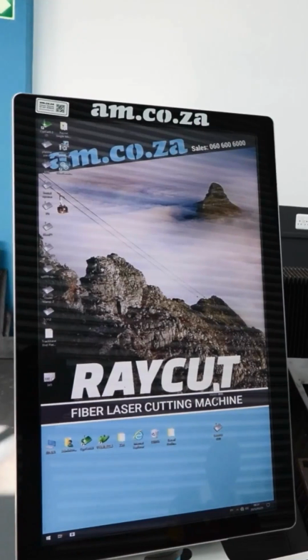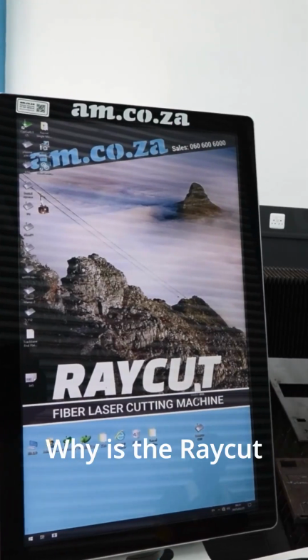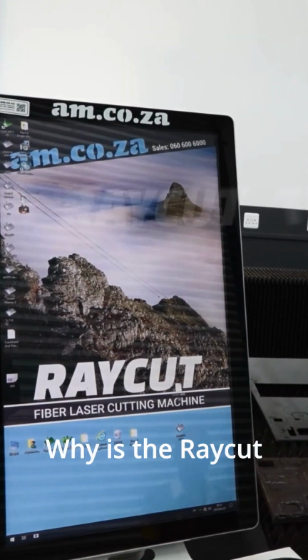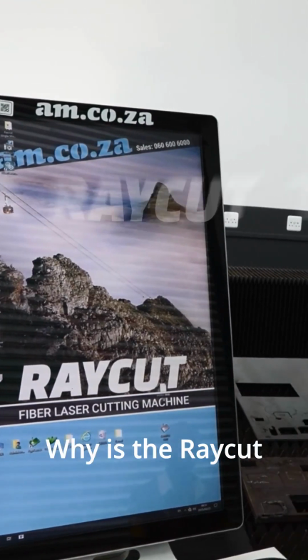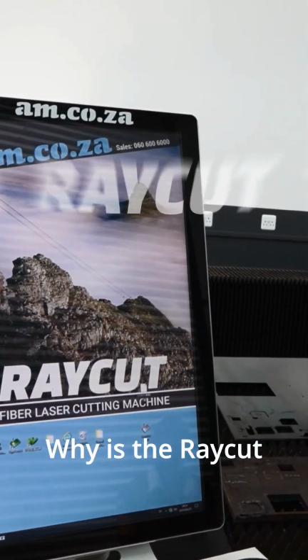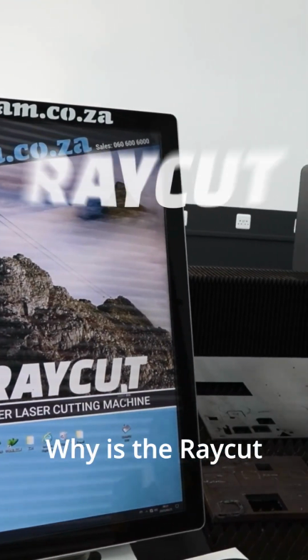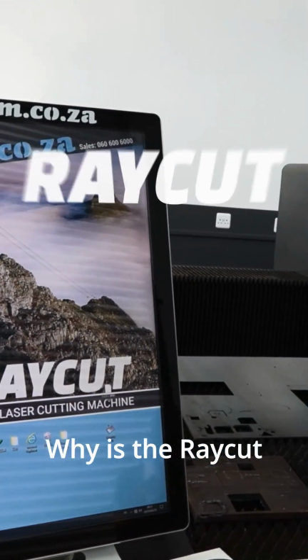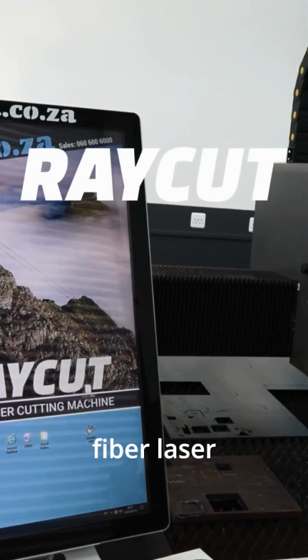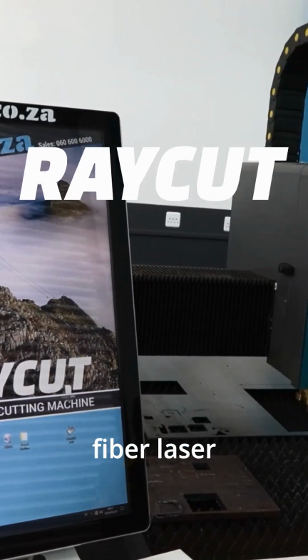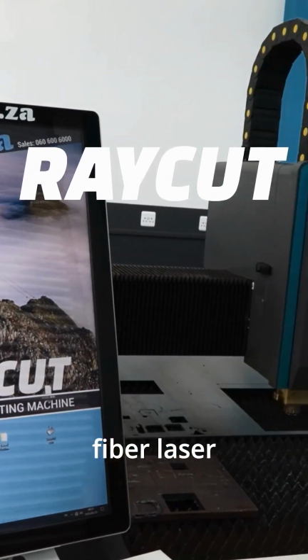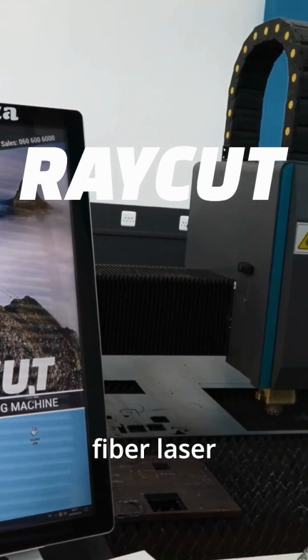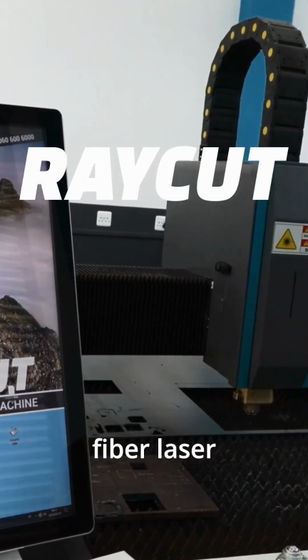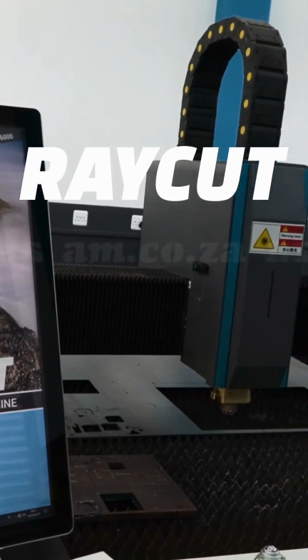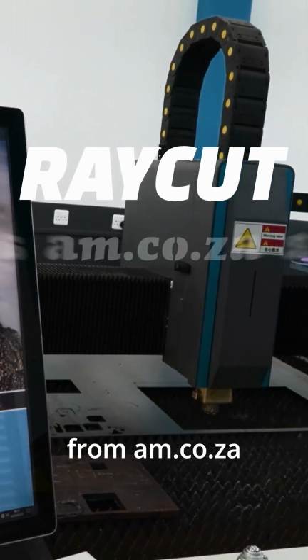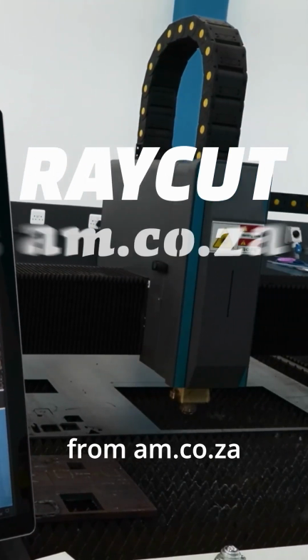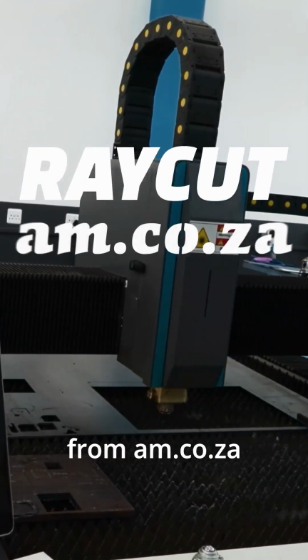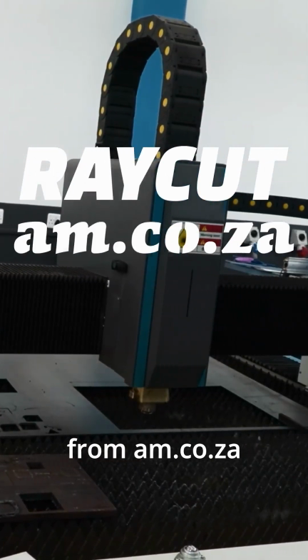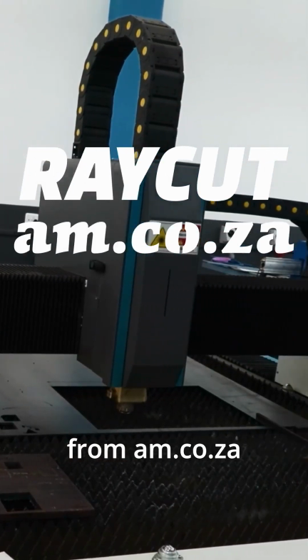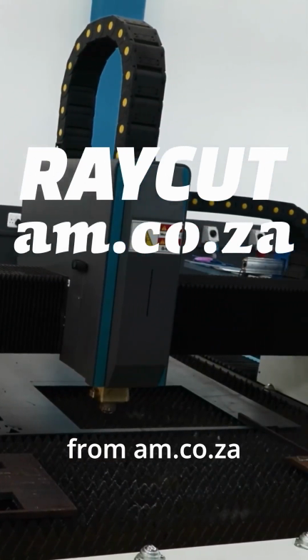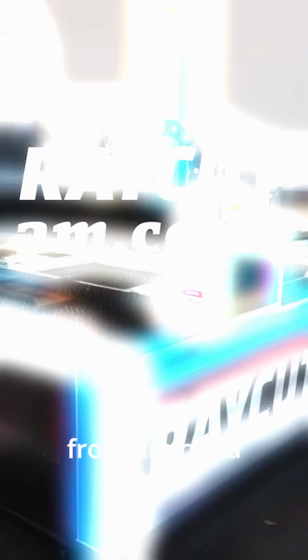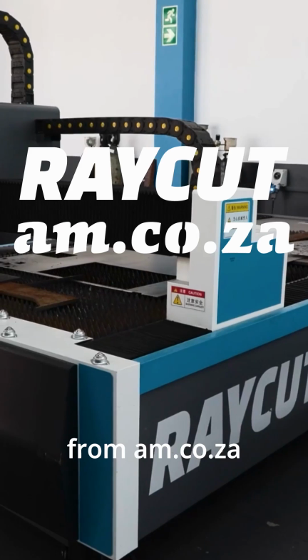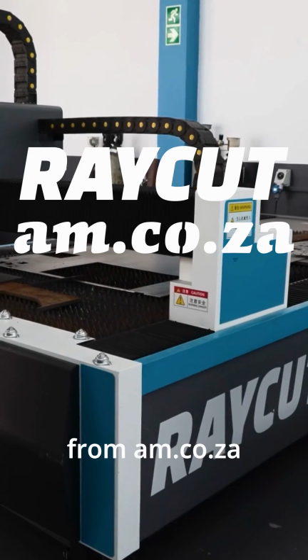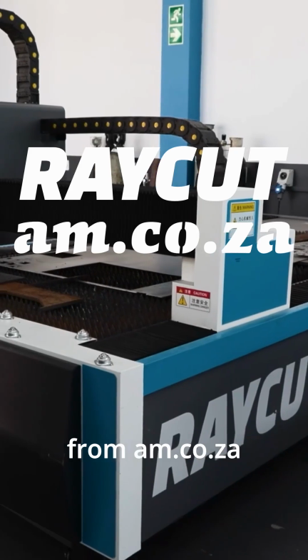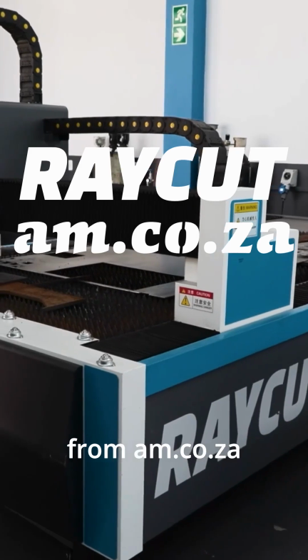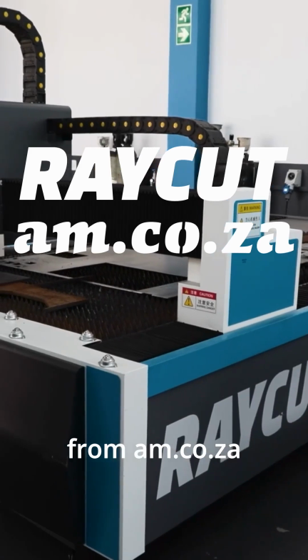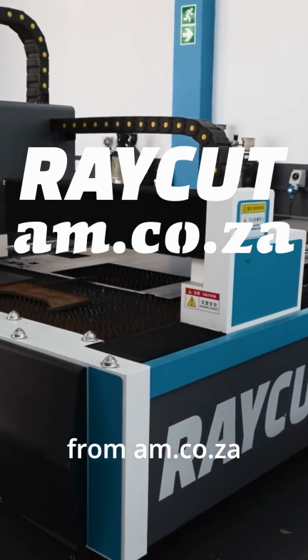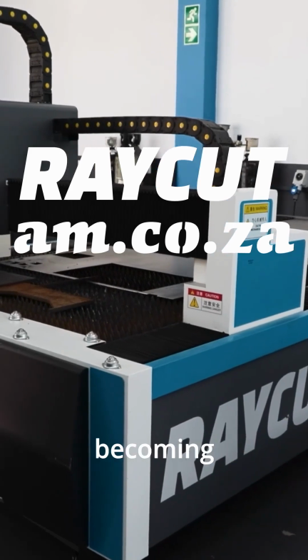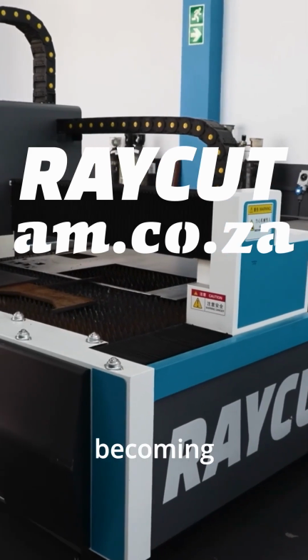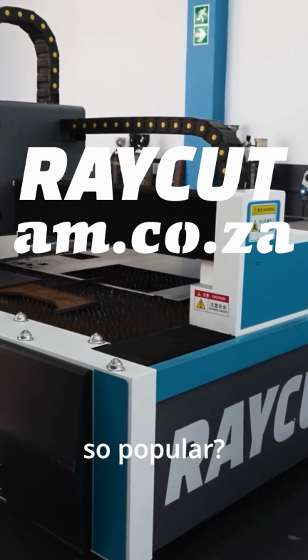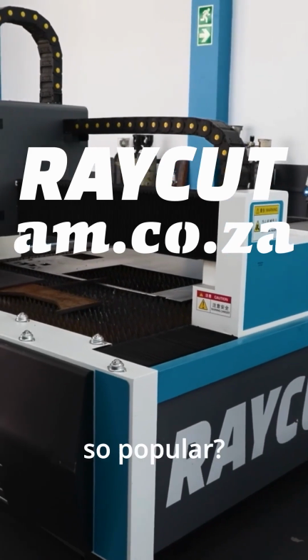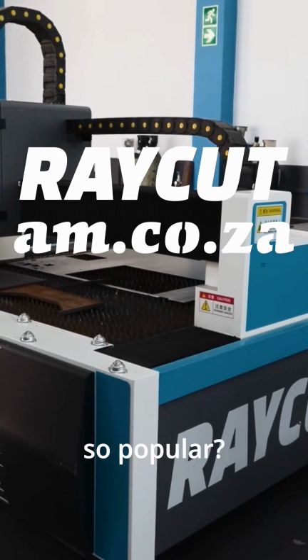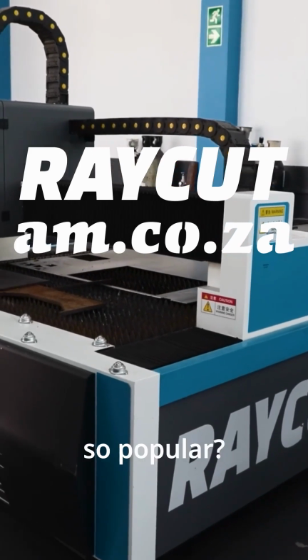Why is the Ray Cut fiber laser from AM.co.za becoming so popular?